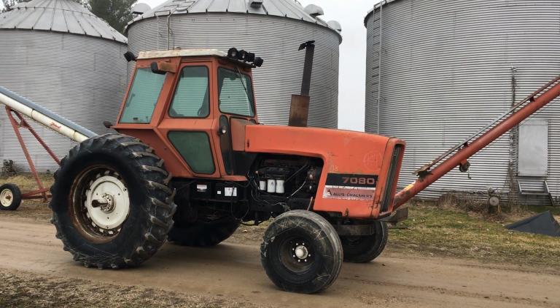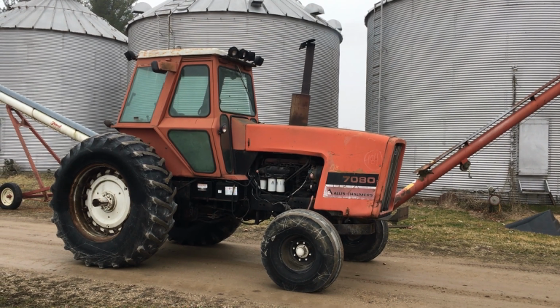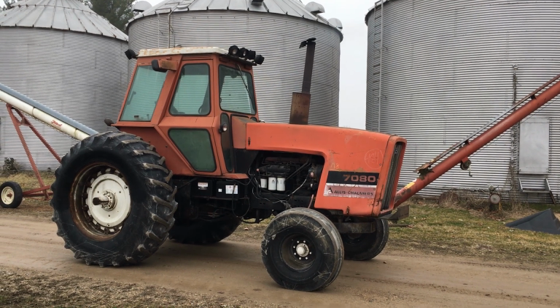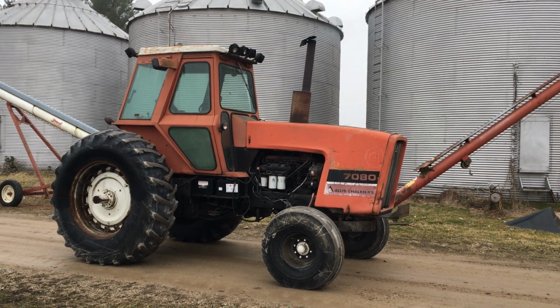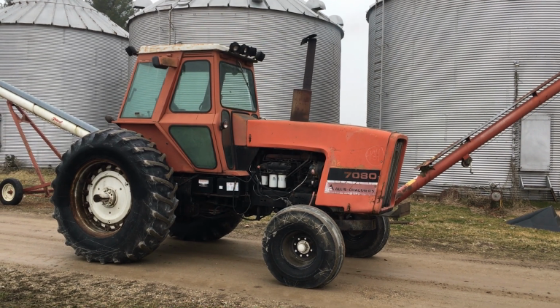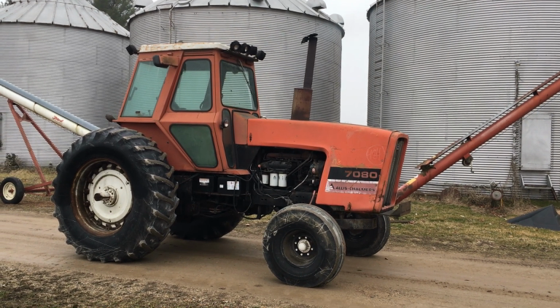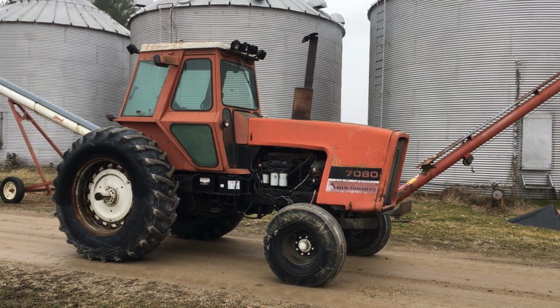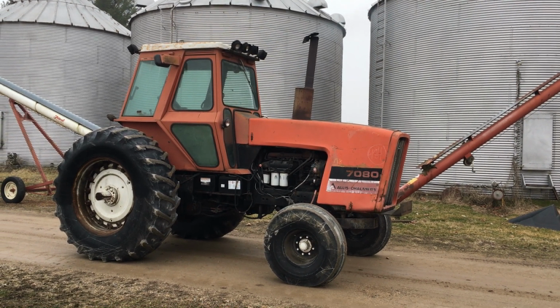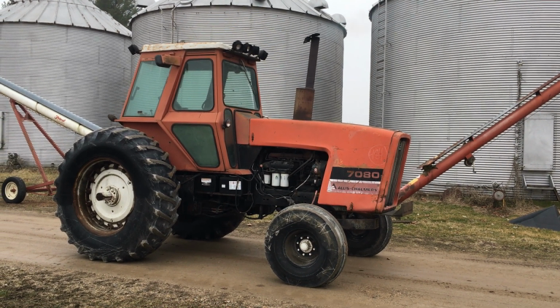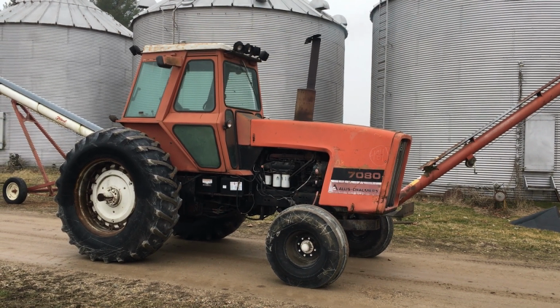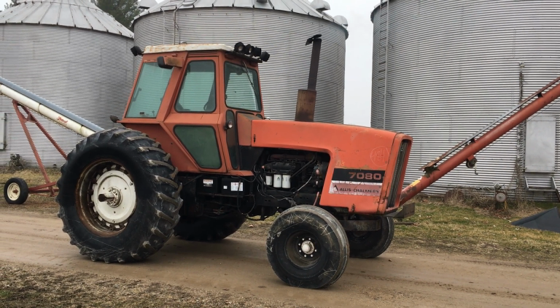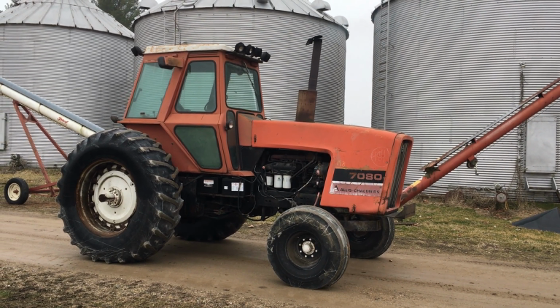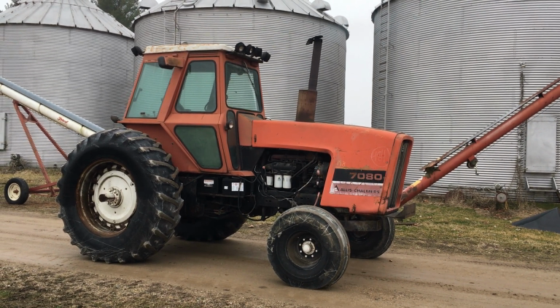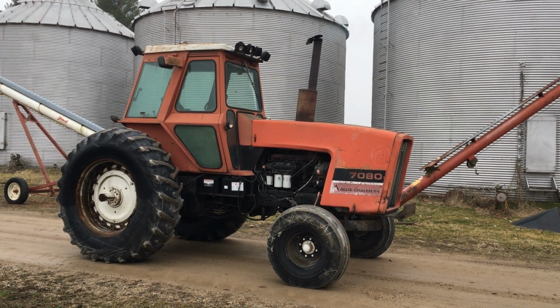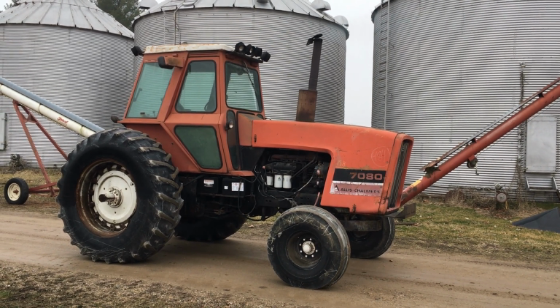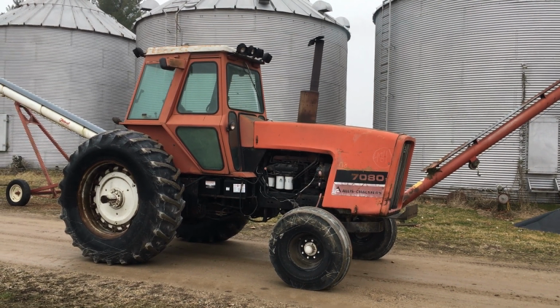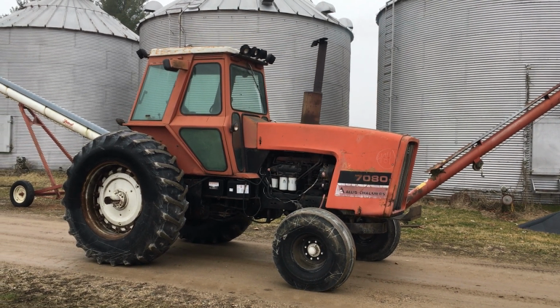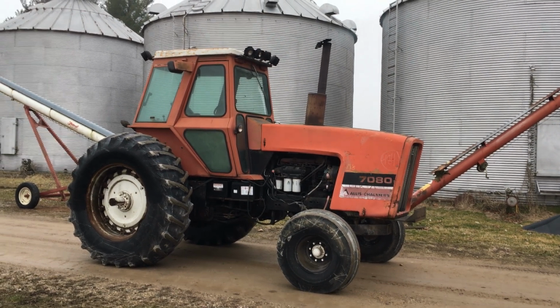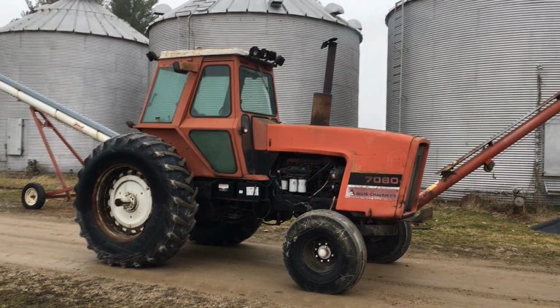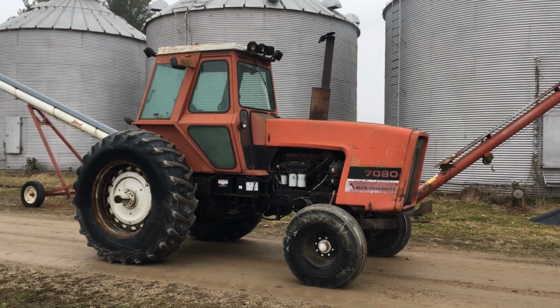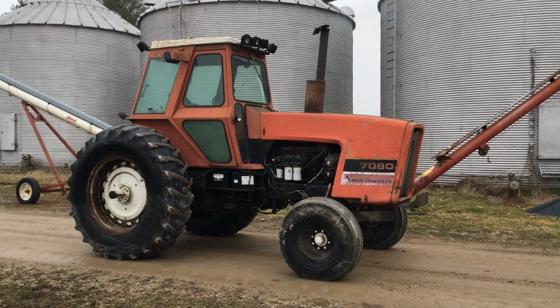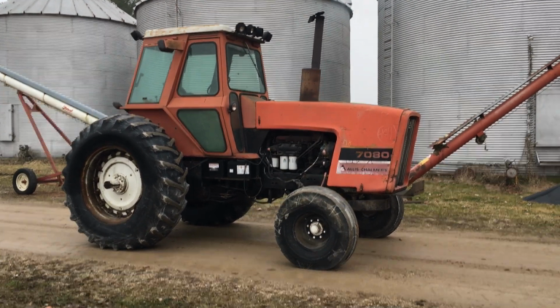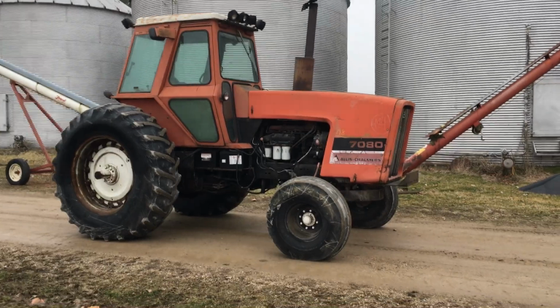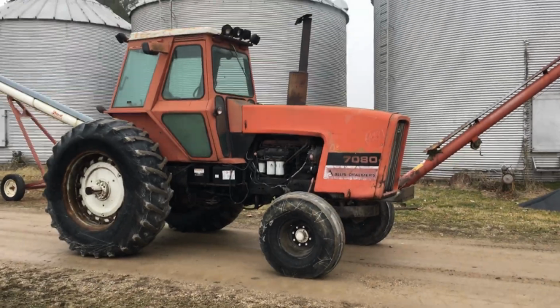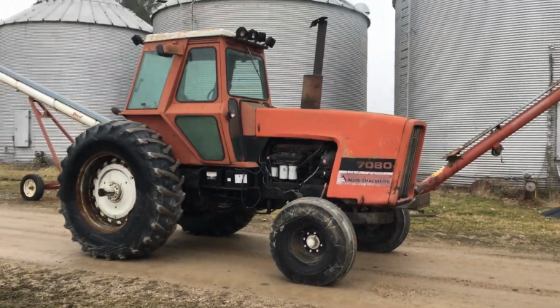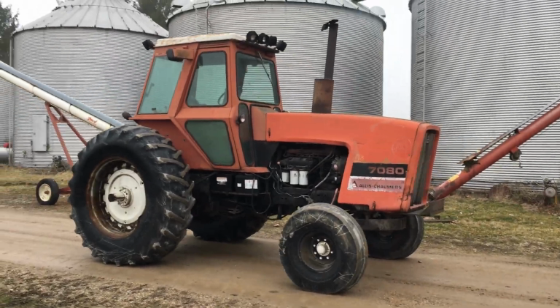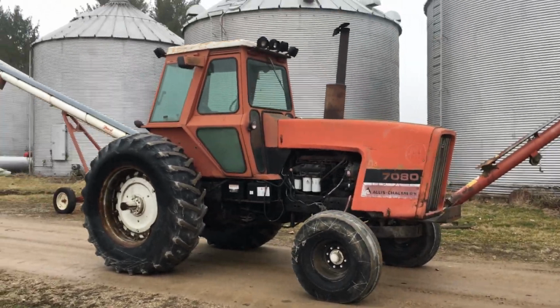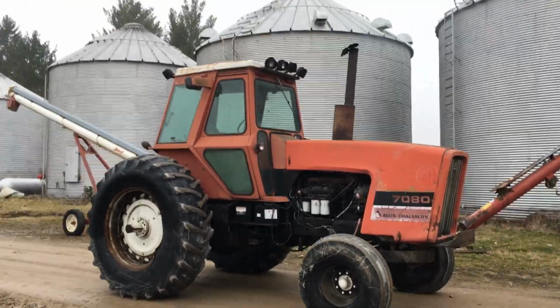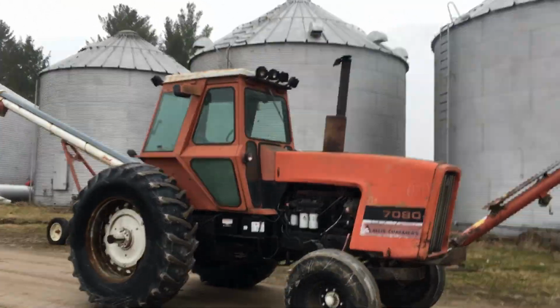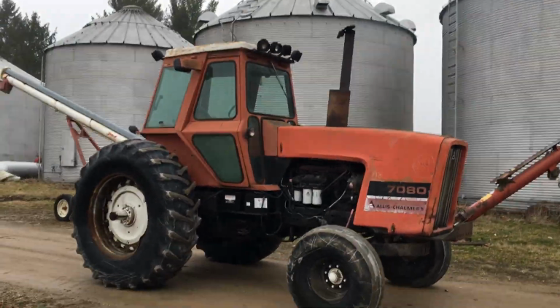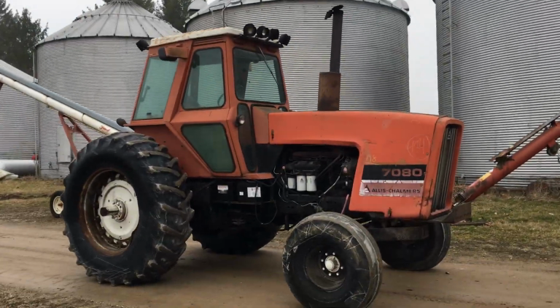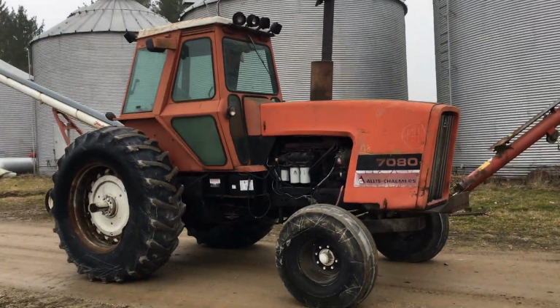This is my Allis-Chalmers 7080 tractor. I've got it for sale. Walk around so you can hear it.